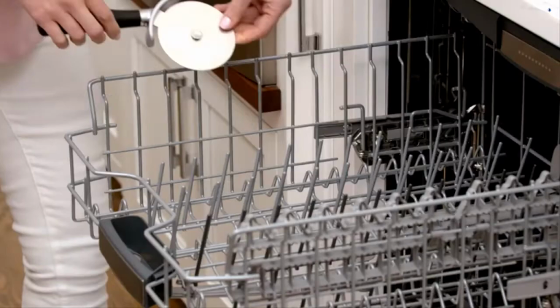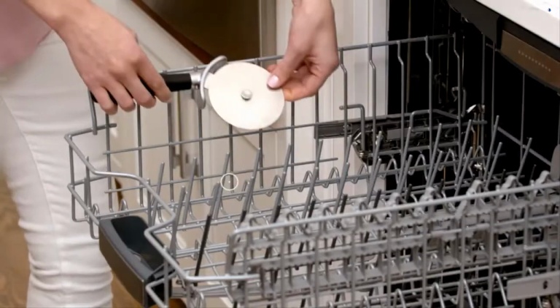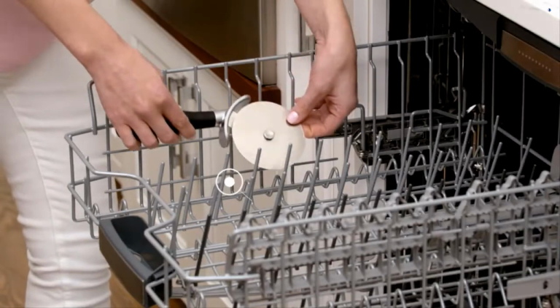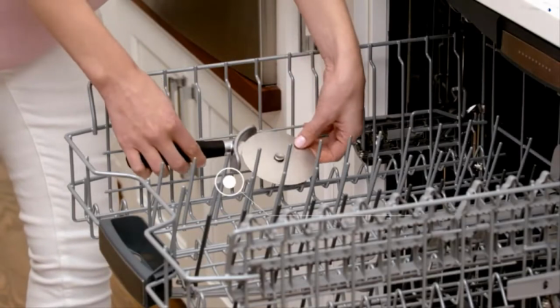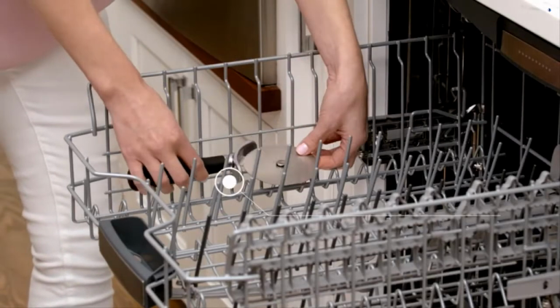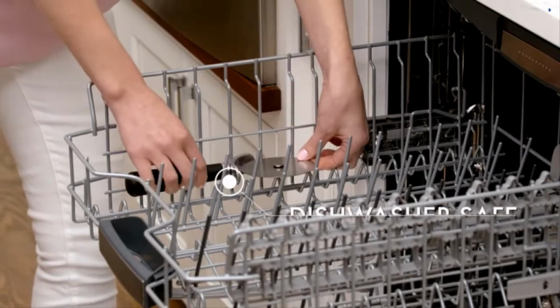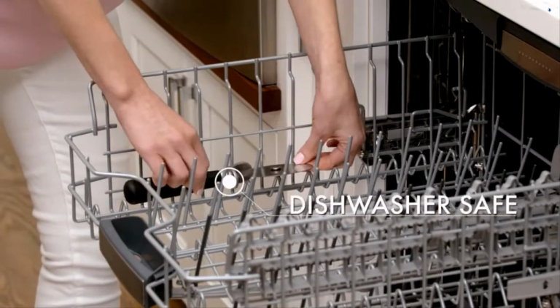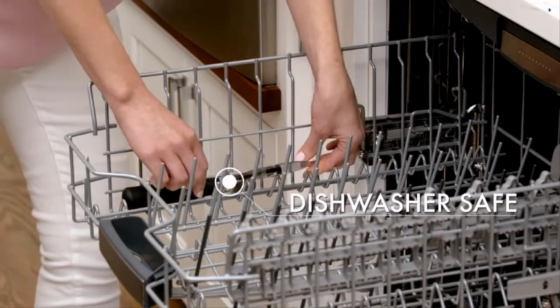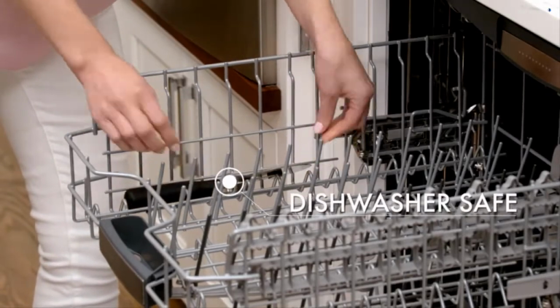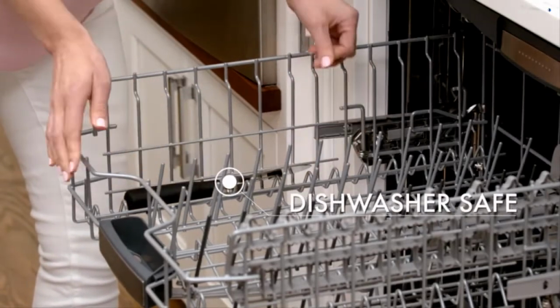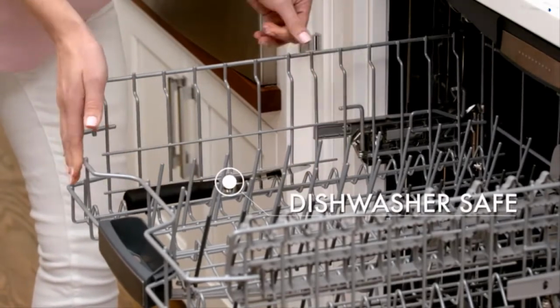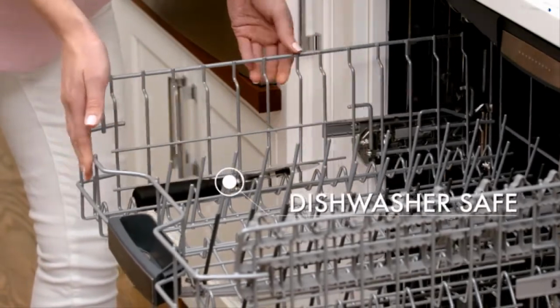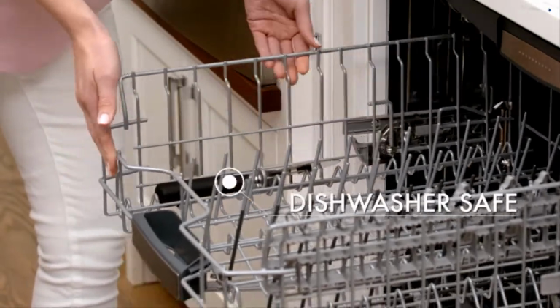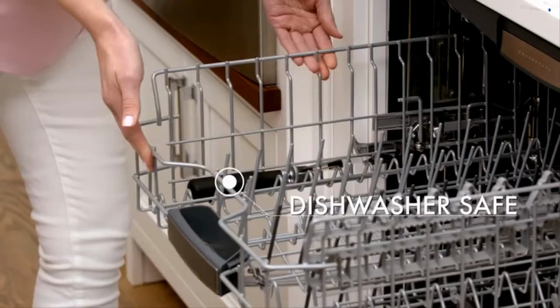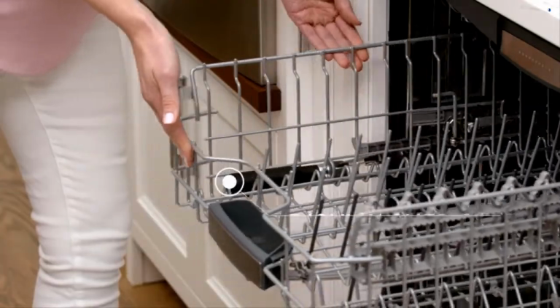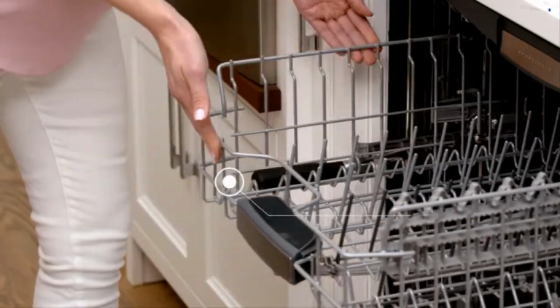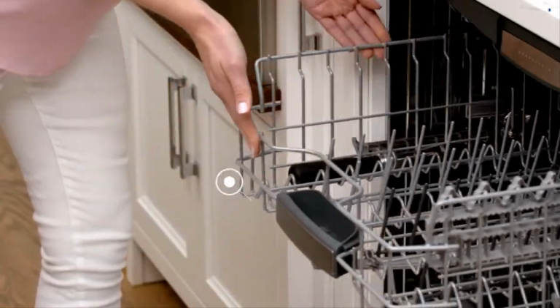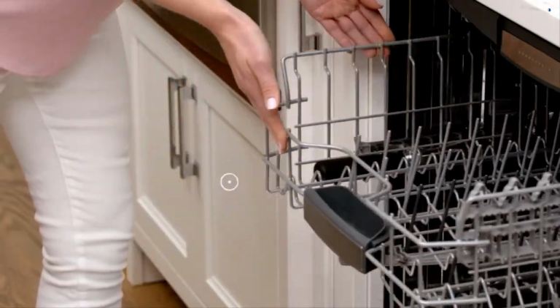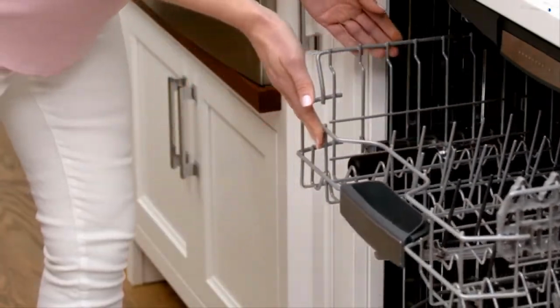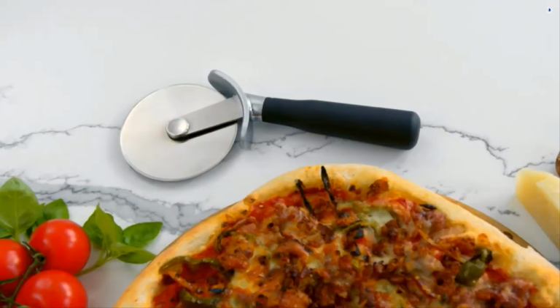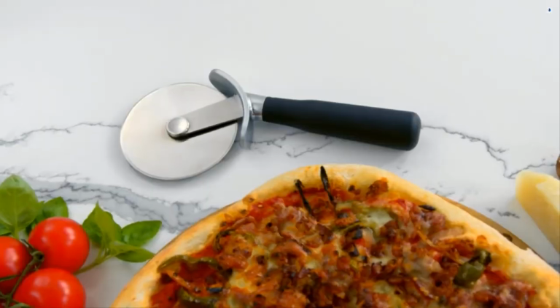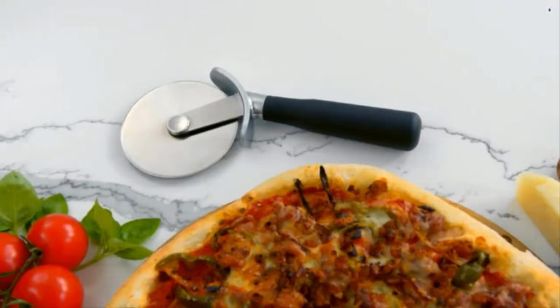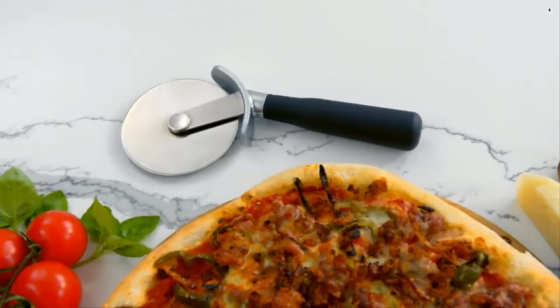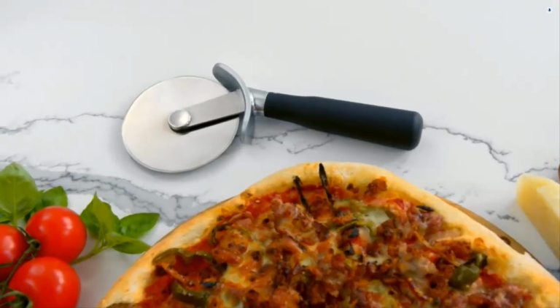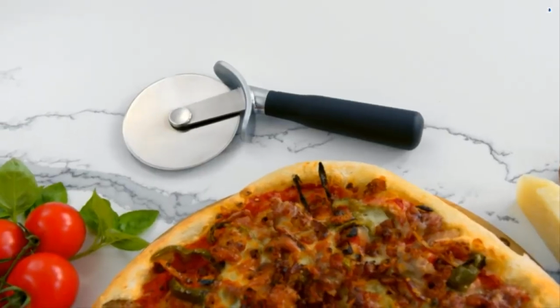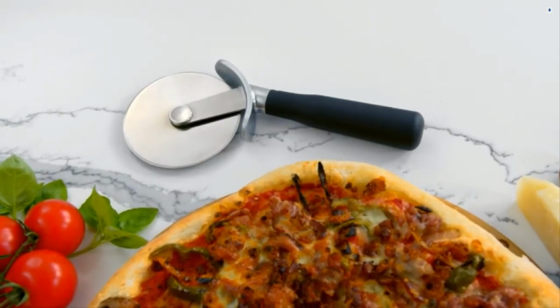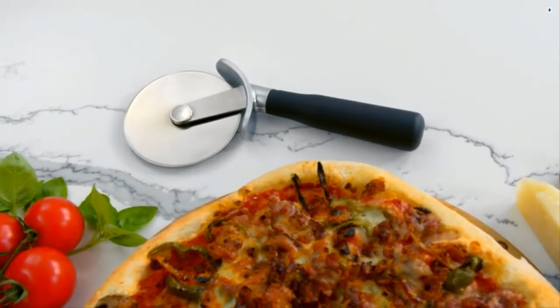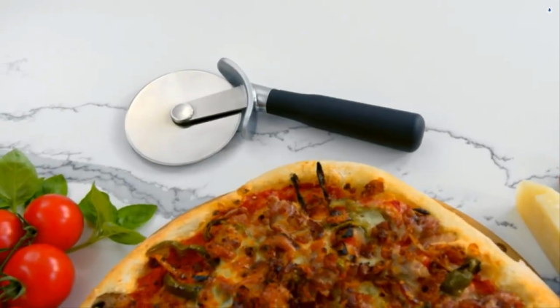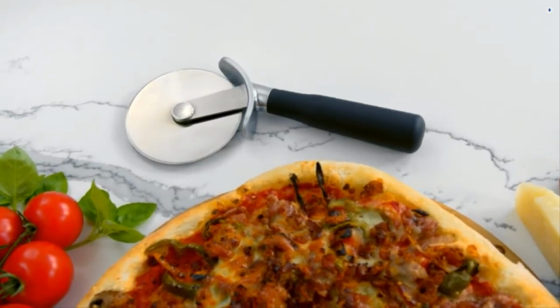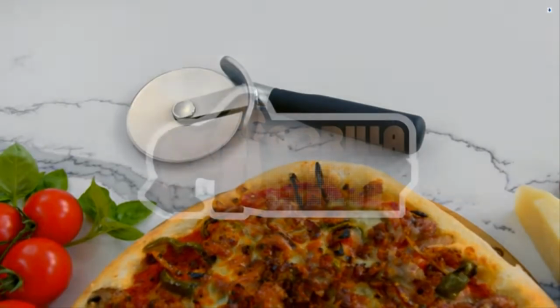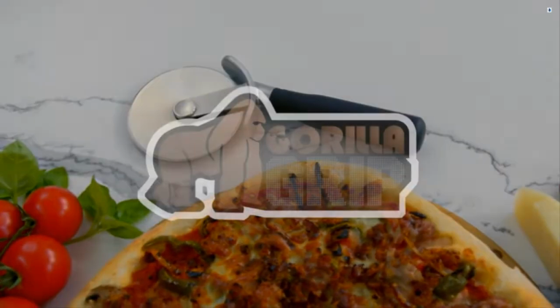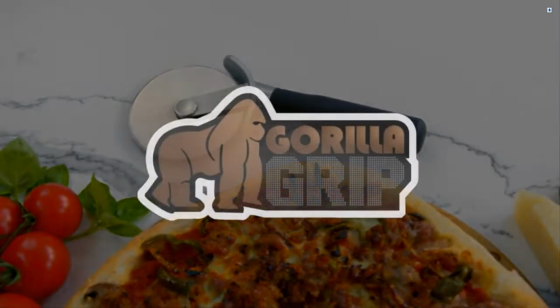Plus, it's dishwasher safe for easy cleaning. We hope you love your new pizza cutter from Gorilla Grip.